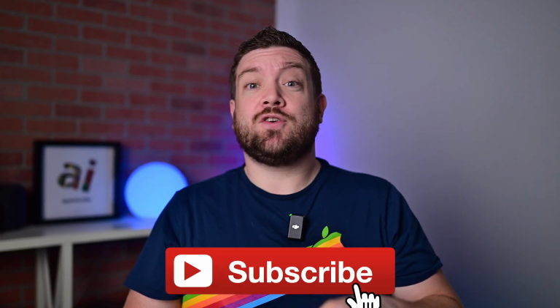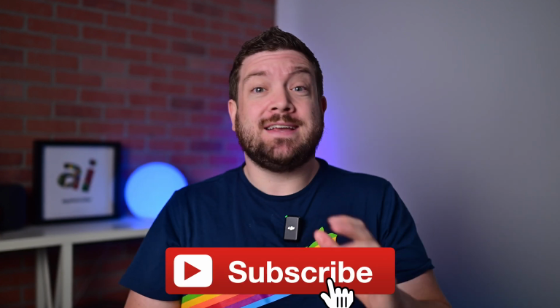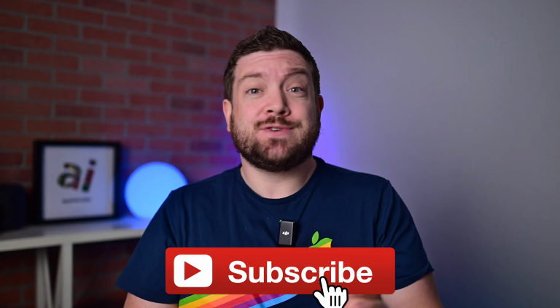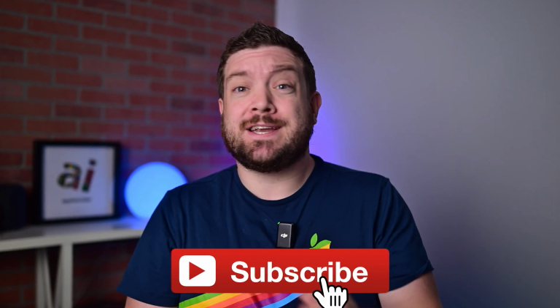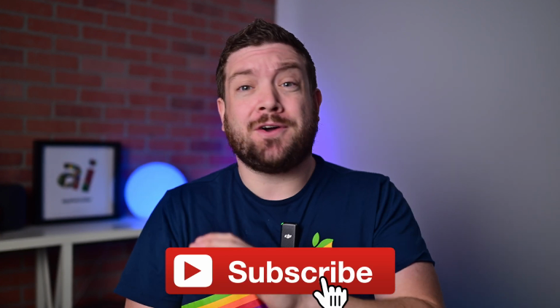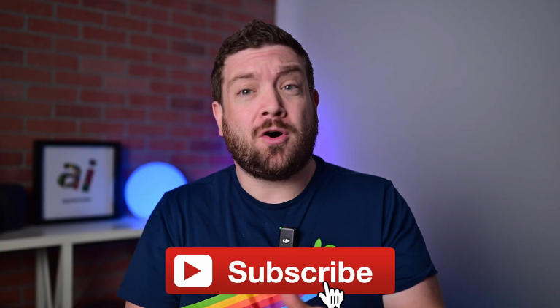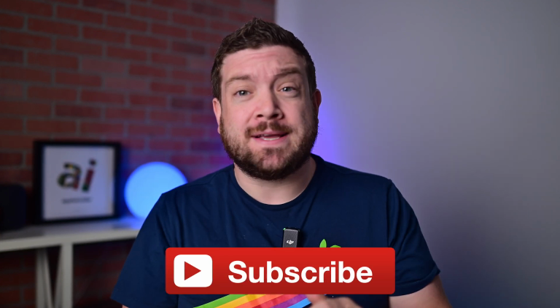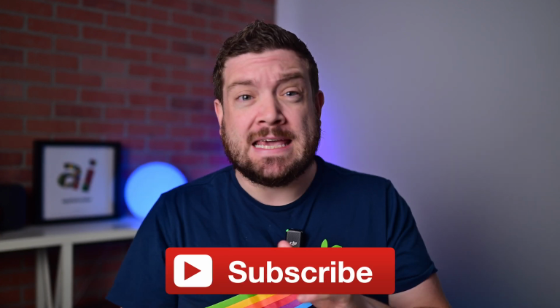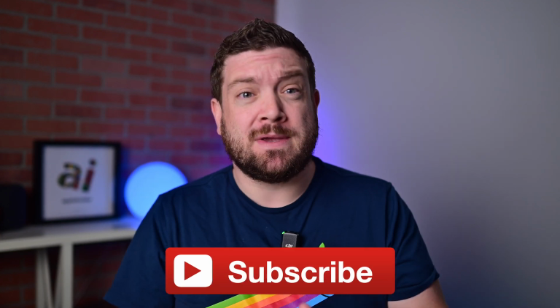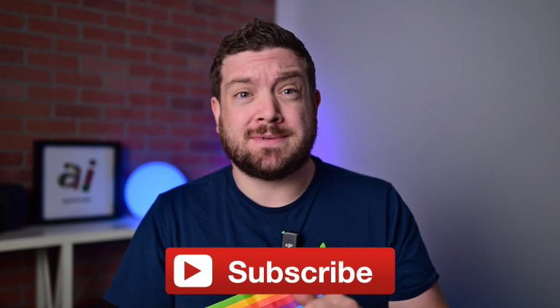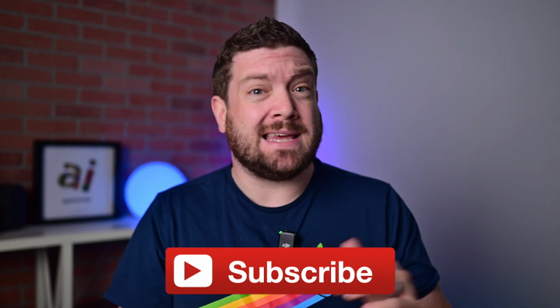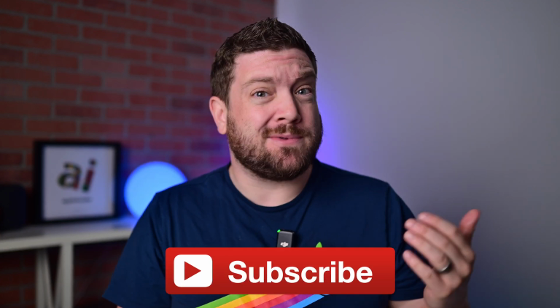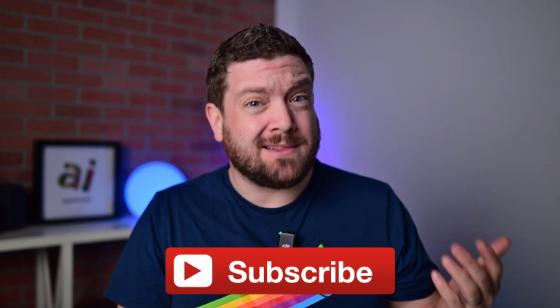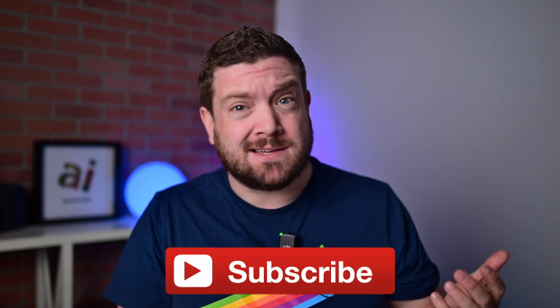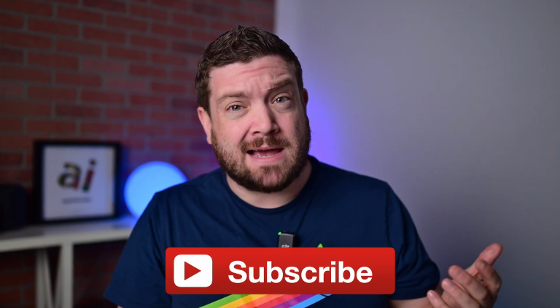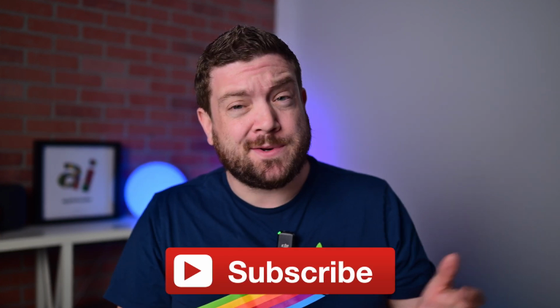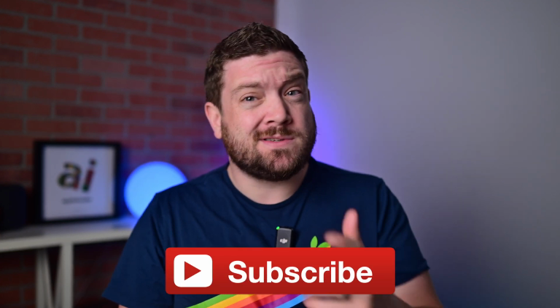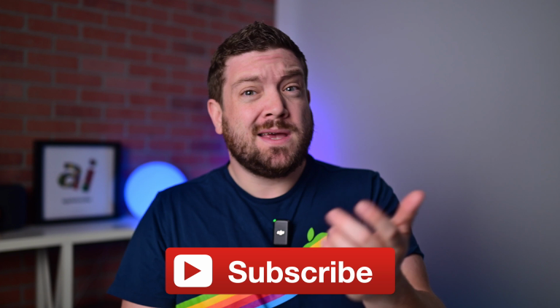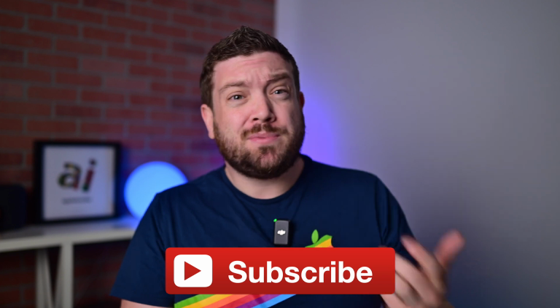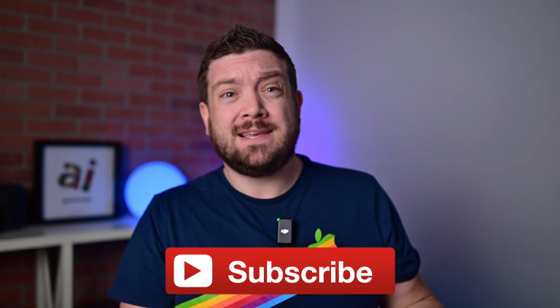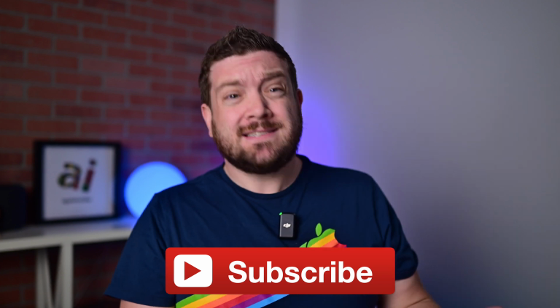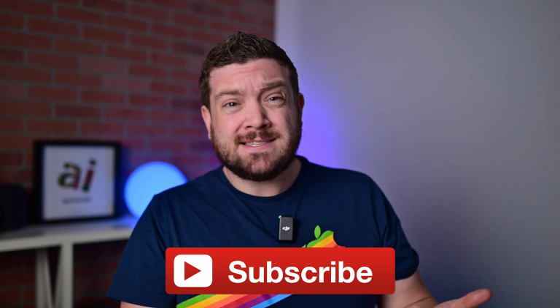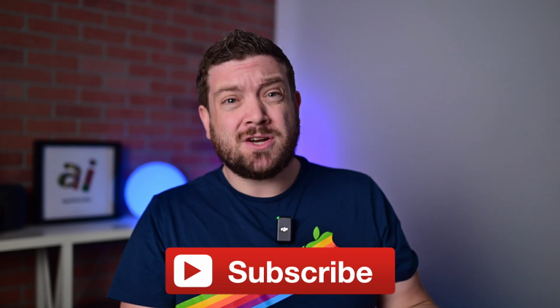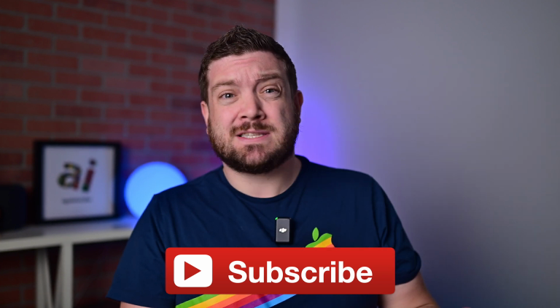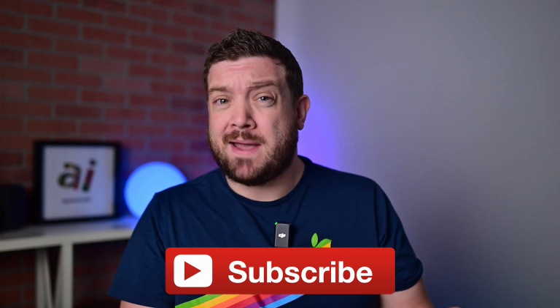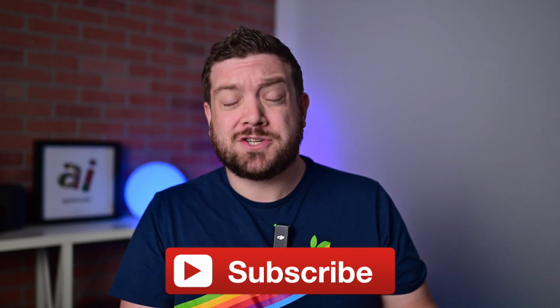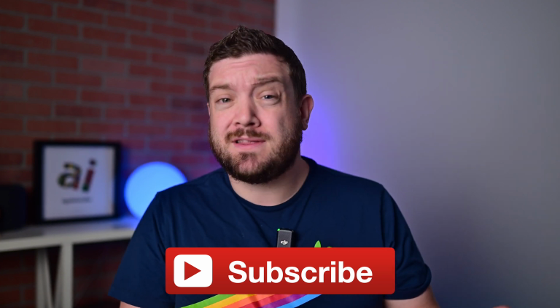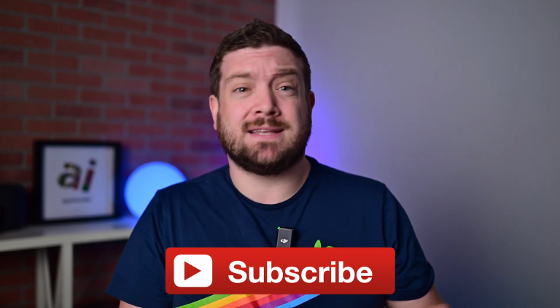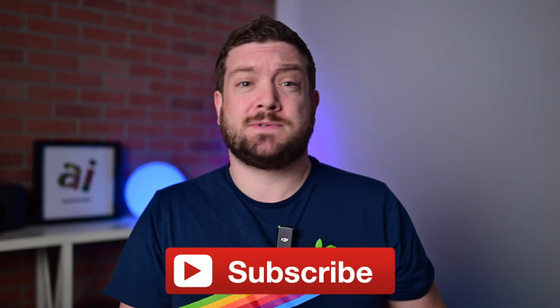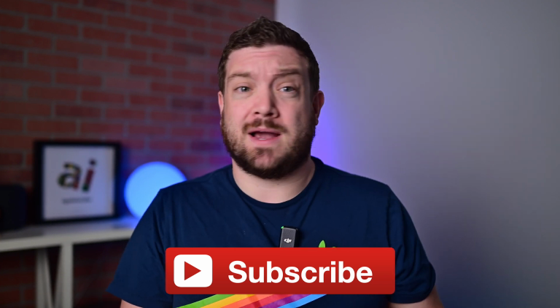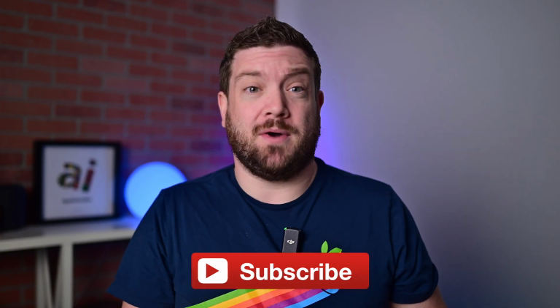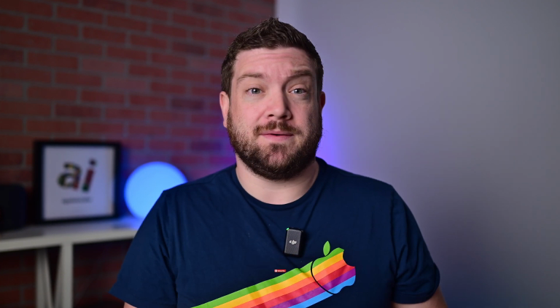If you're interested in keeping up to date with the latest Apple news, please consider smashing that subscribe button.